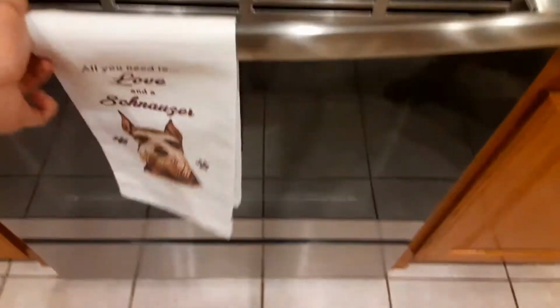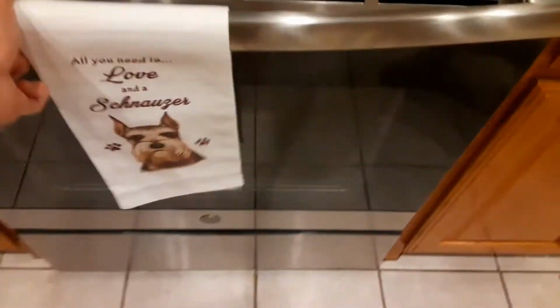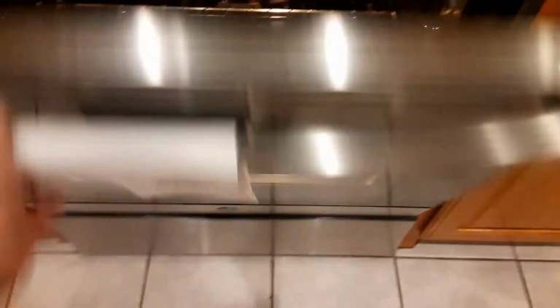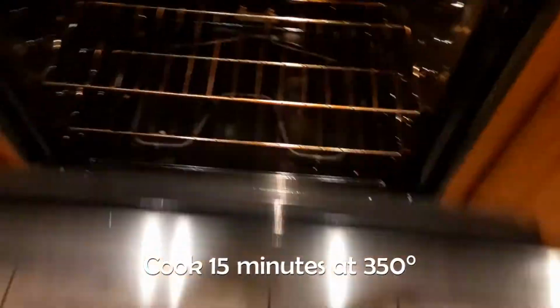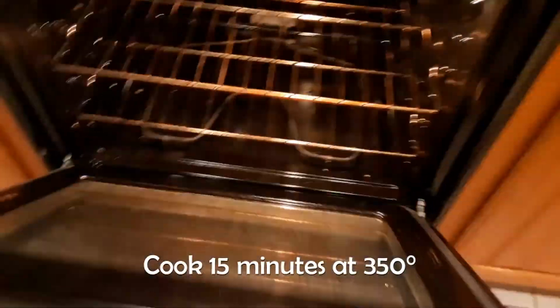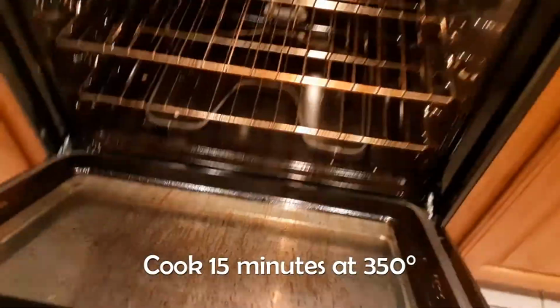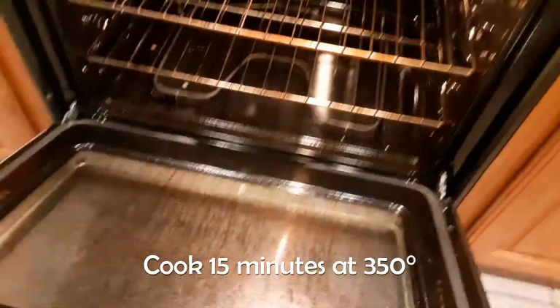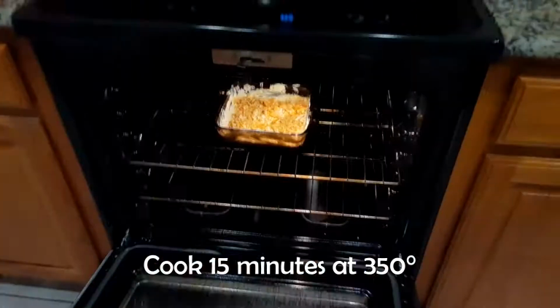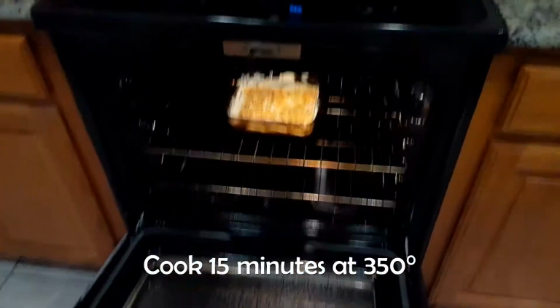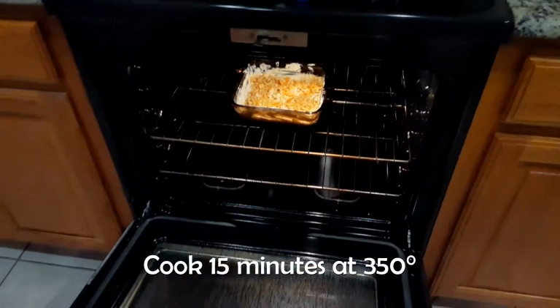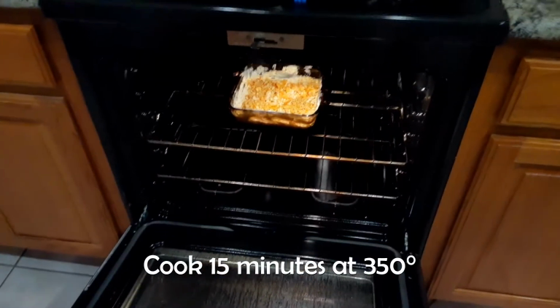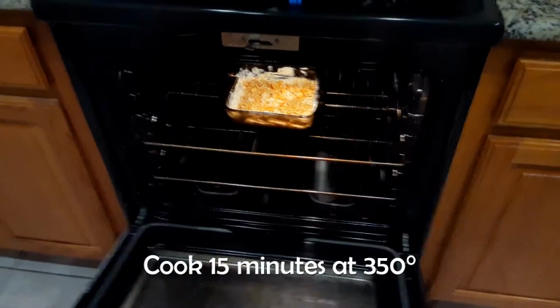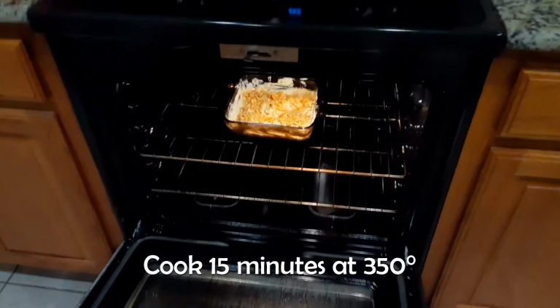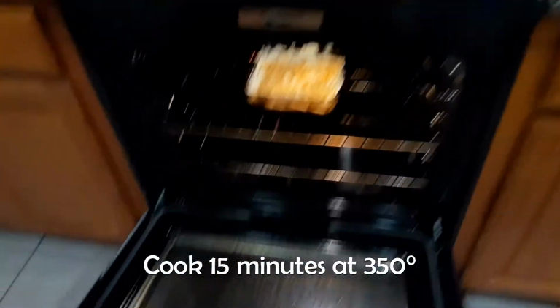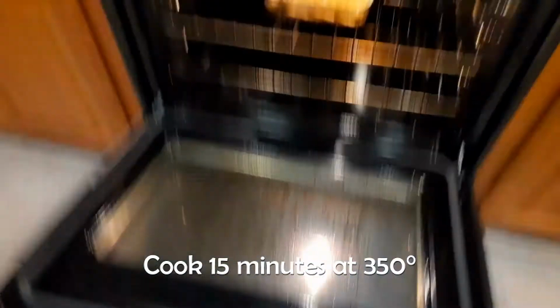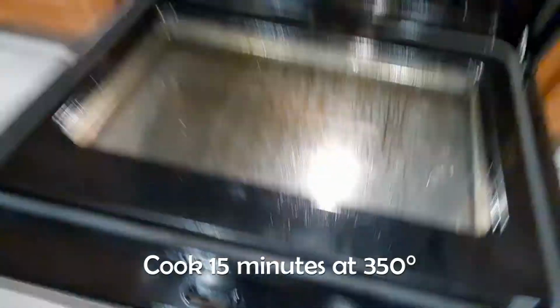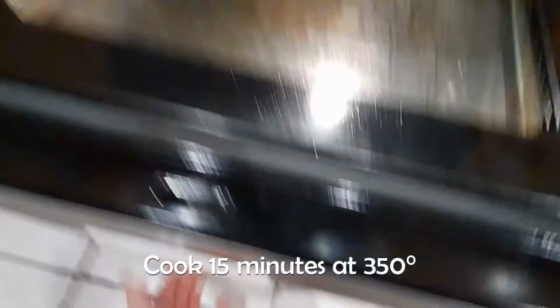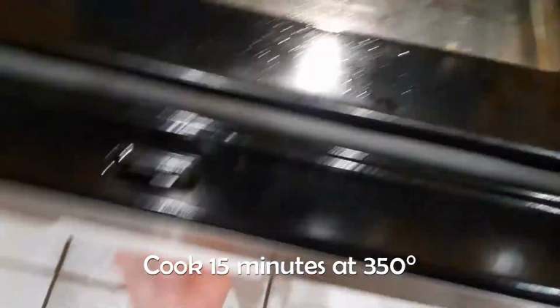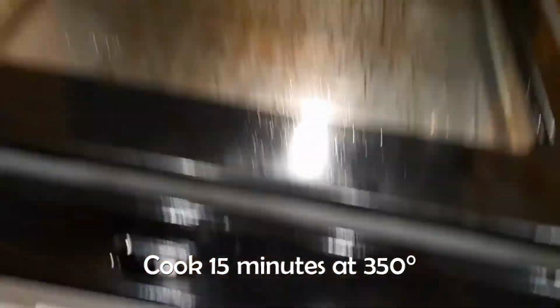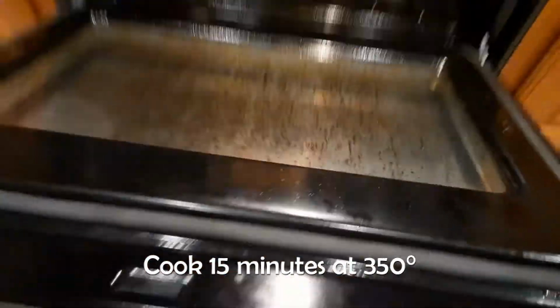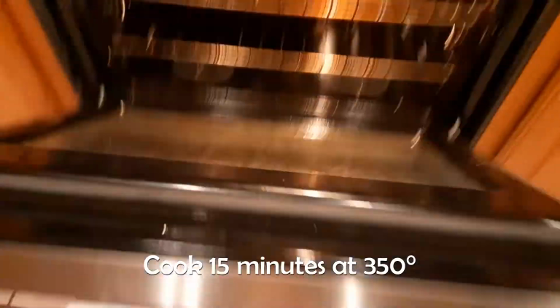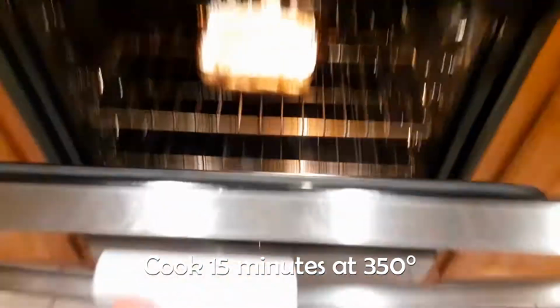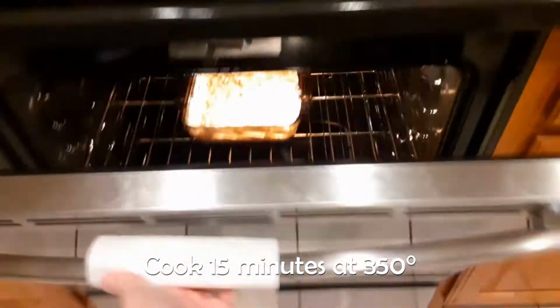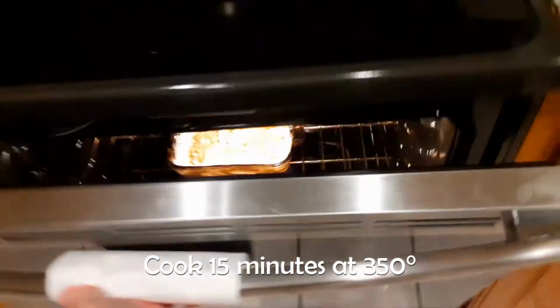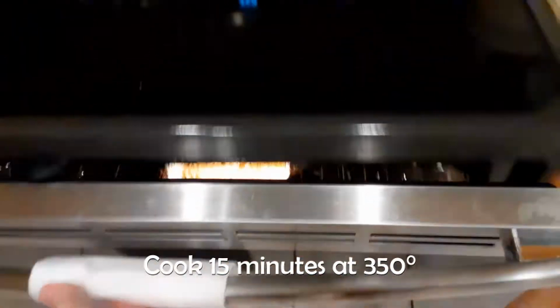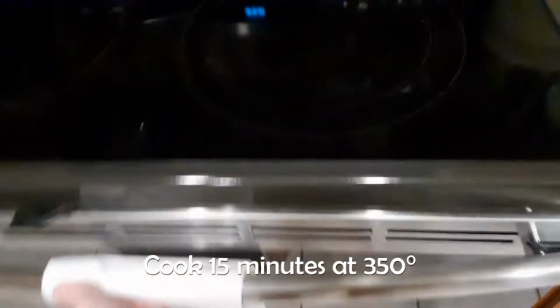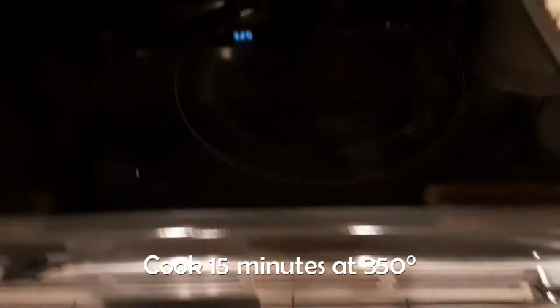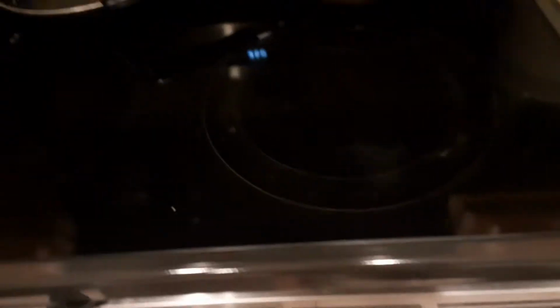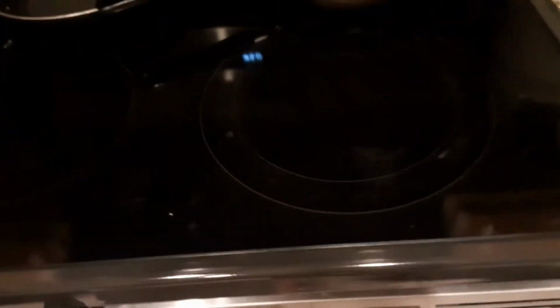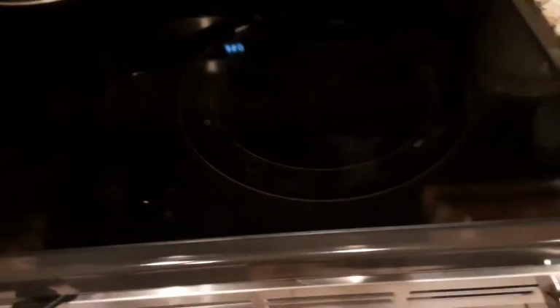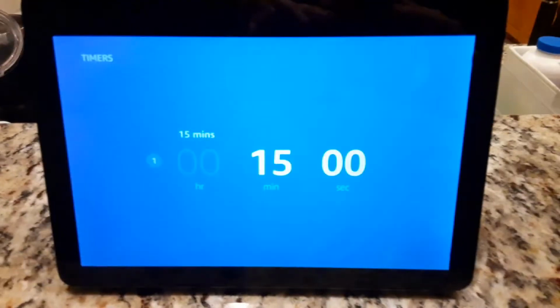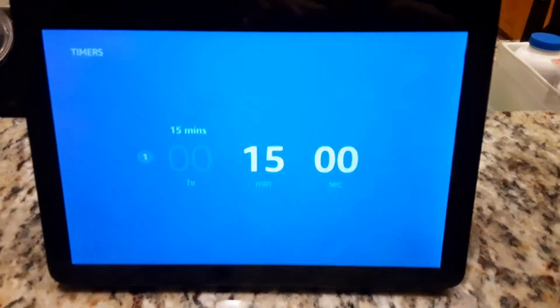Then we're going to sprinkle on the rest, get it nice and even. Now we preheat to 350 degrees, put it in there for 15 minutes, and now we wait.